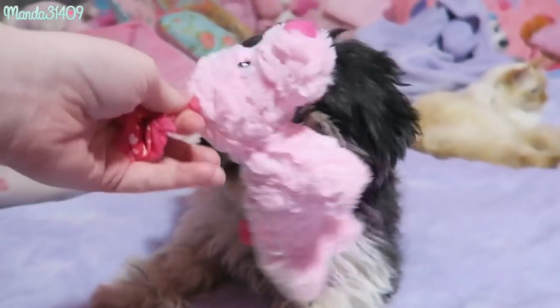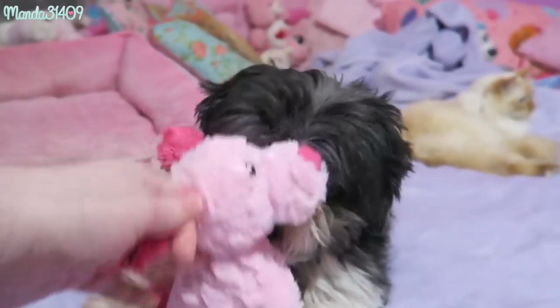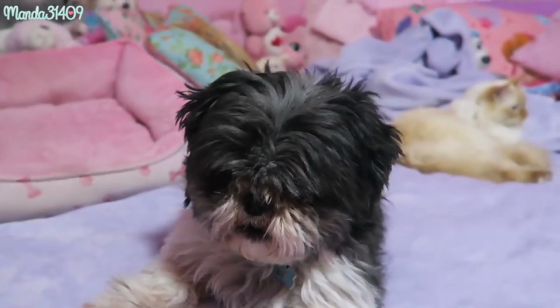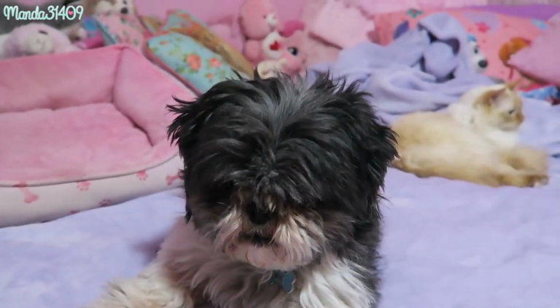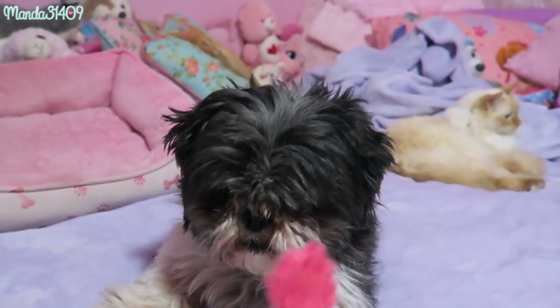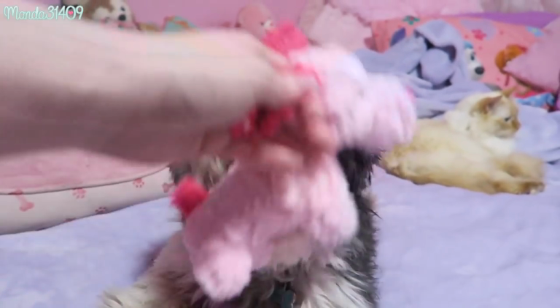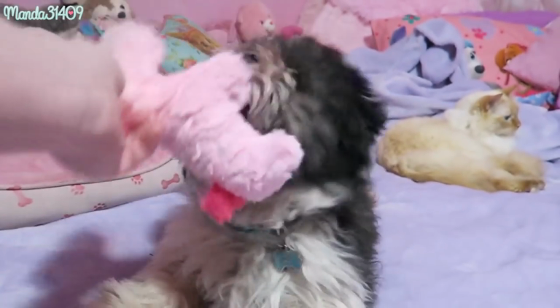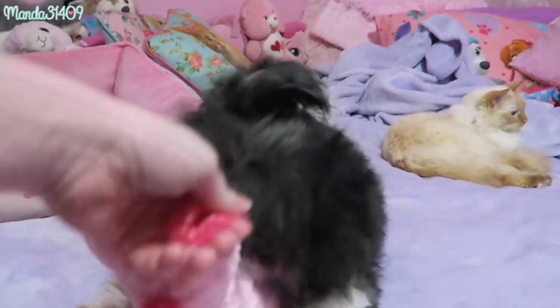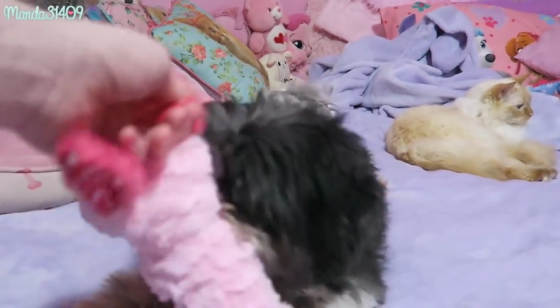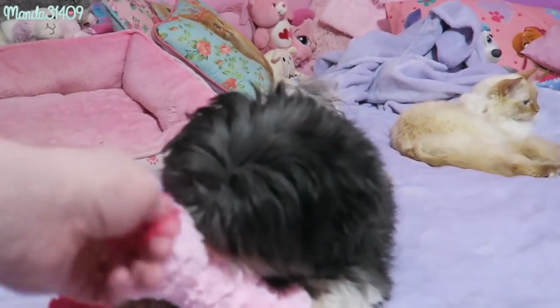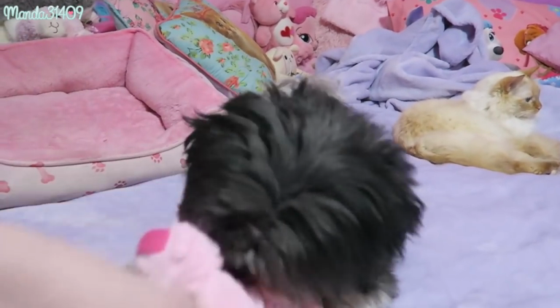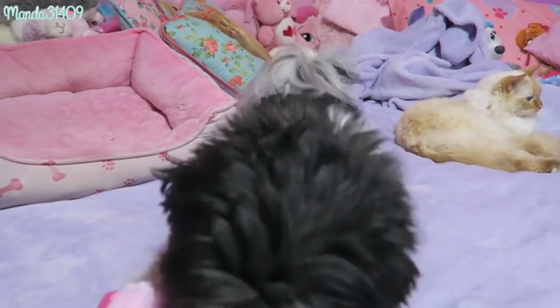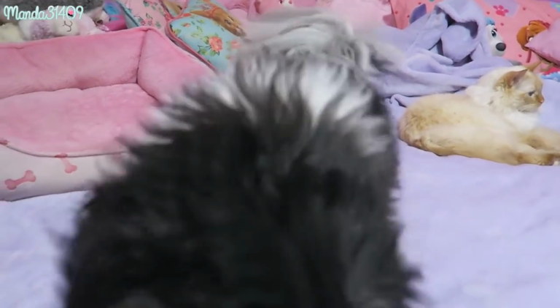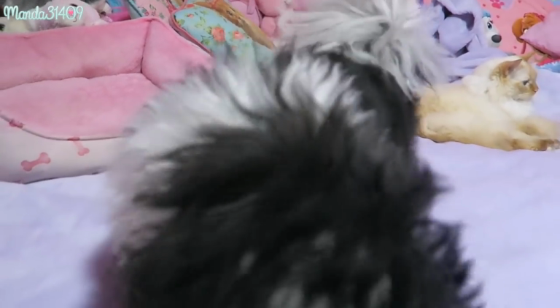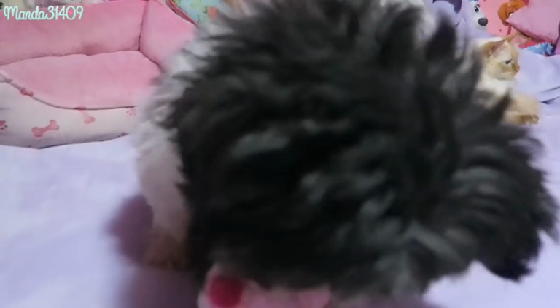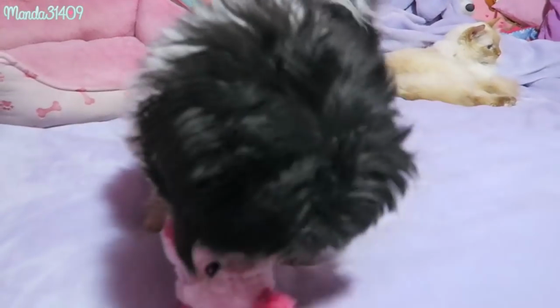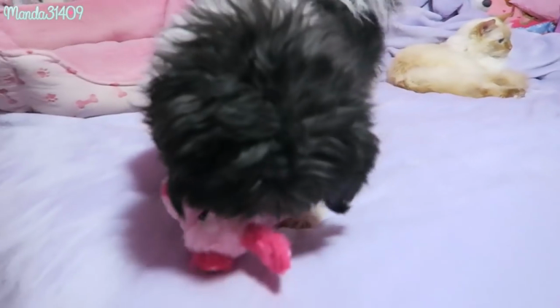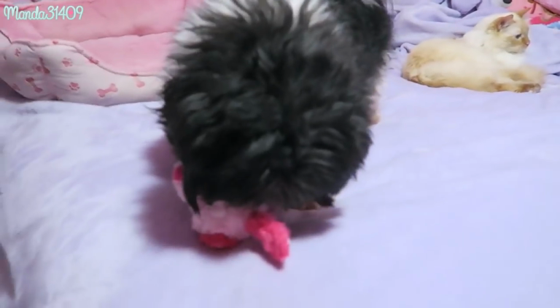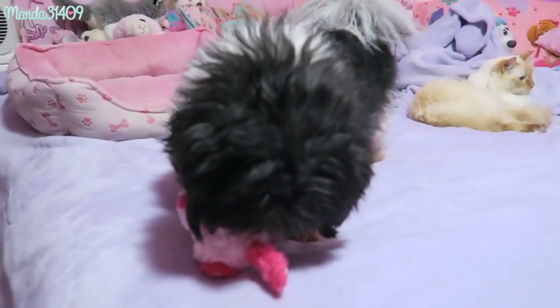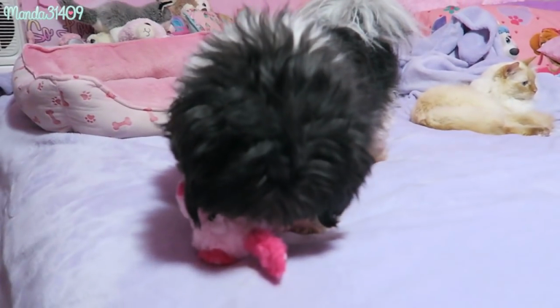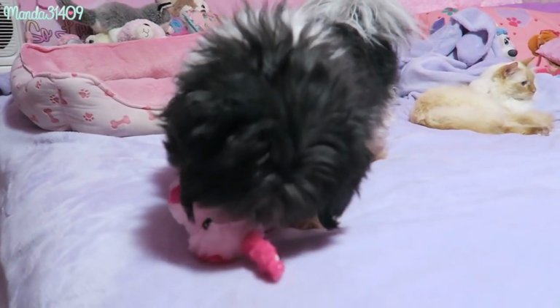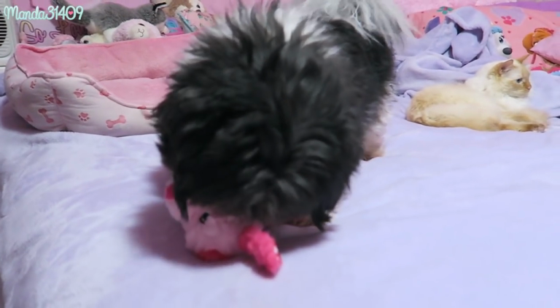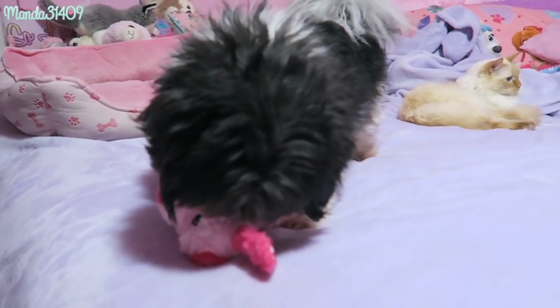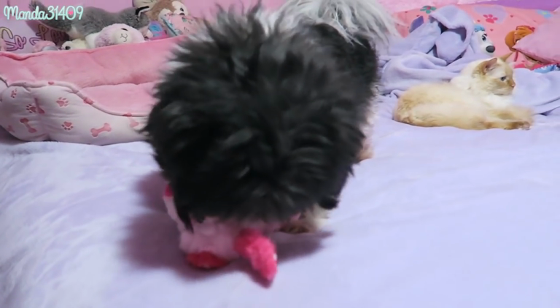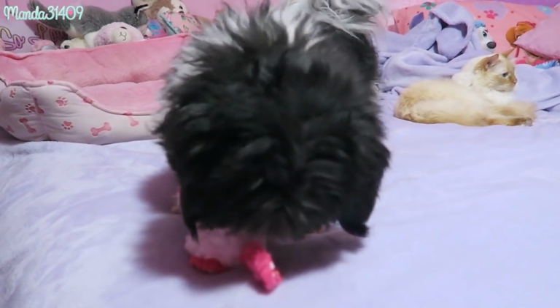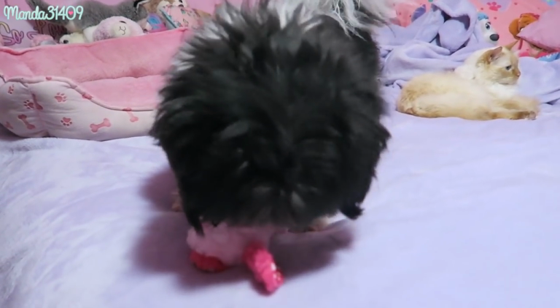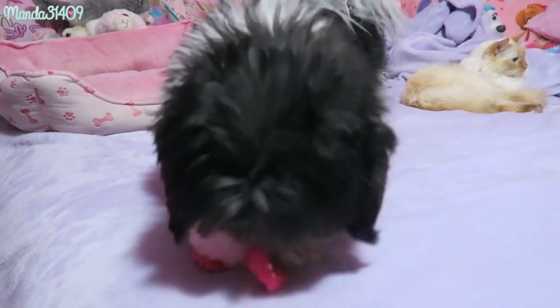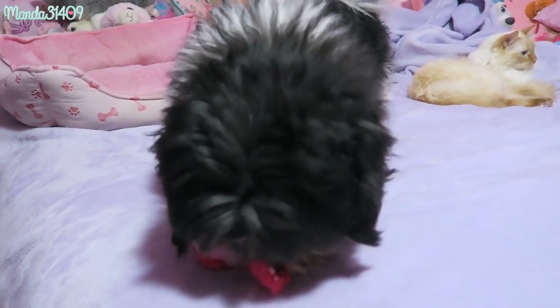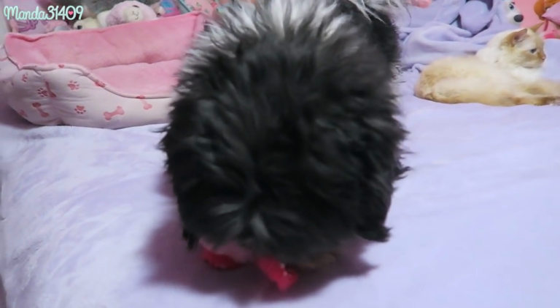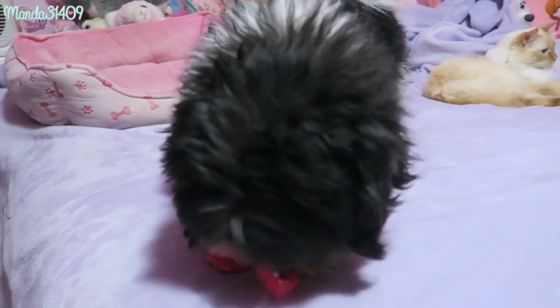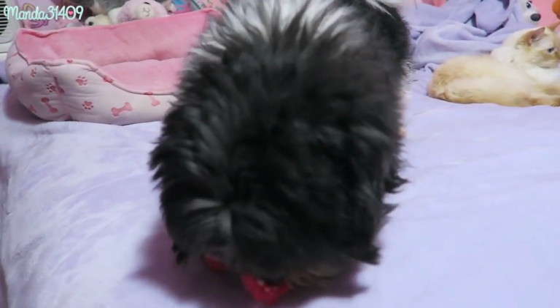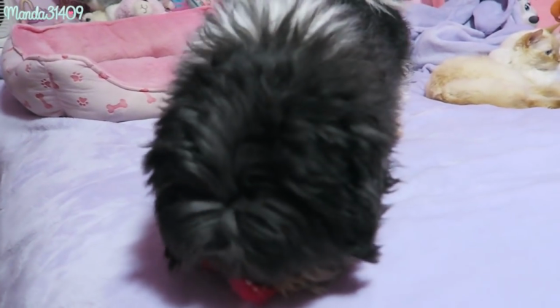He loves his new toy — mommy did good! He's getting a haircut soon too, he's a very shaggy dog right now.